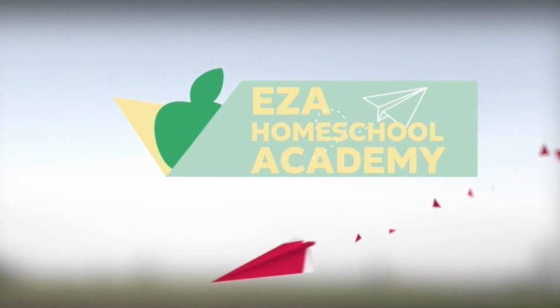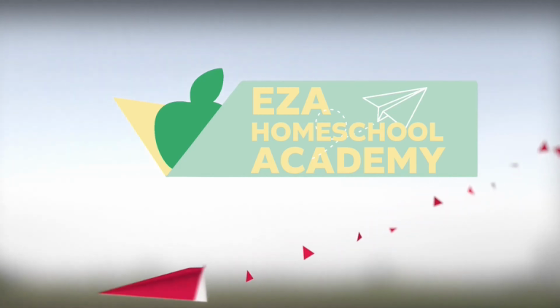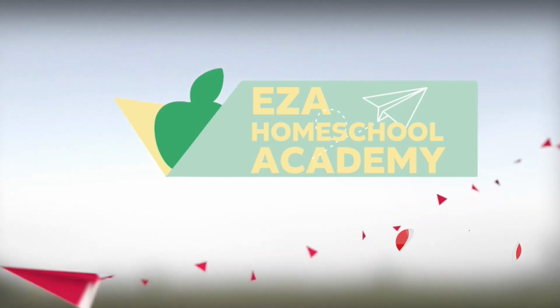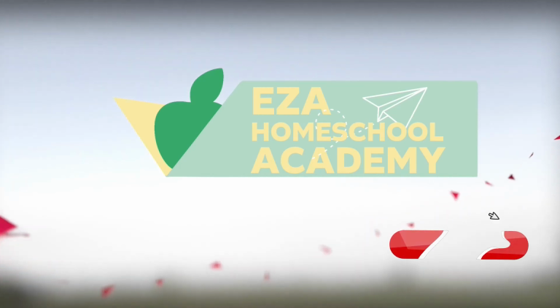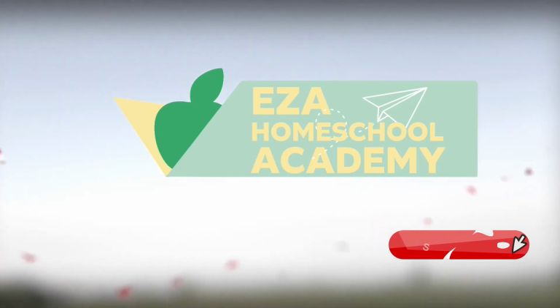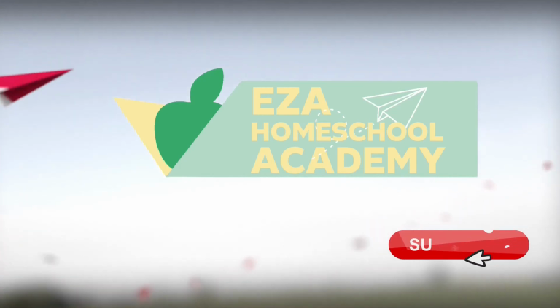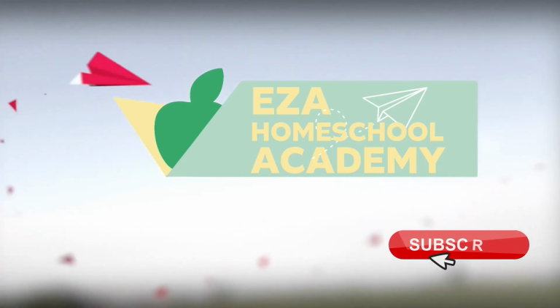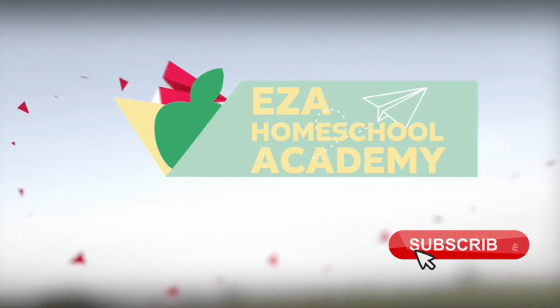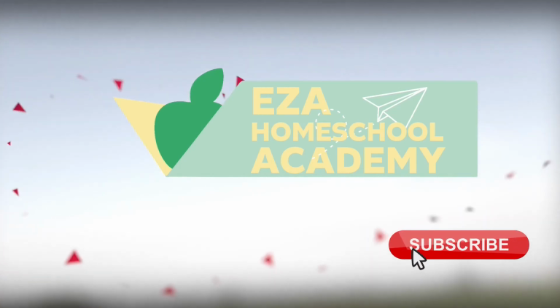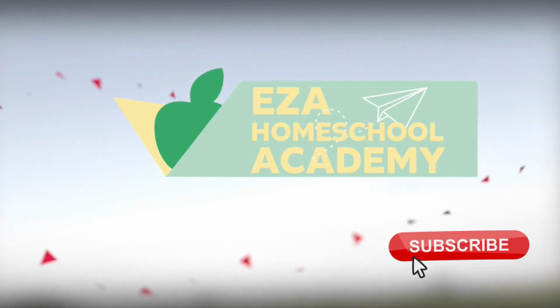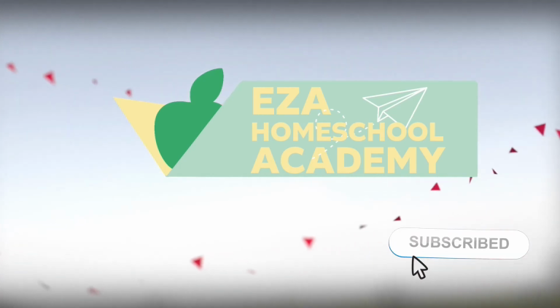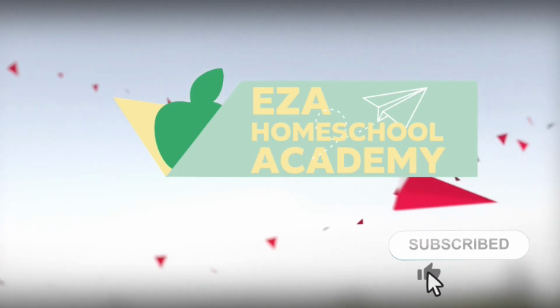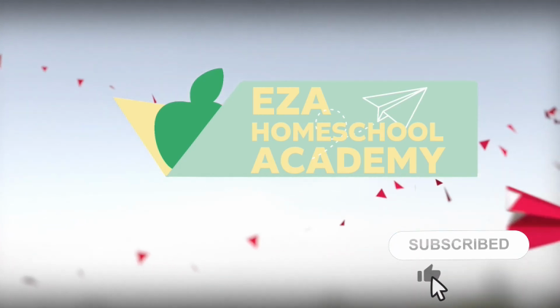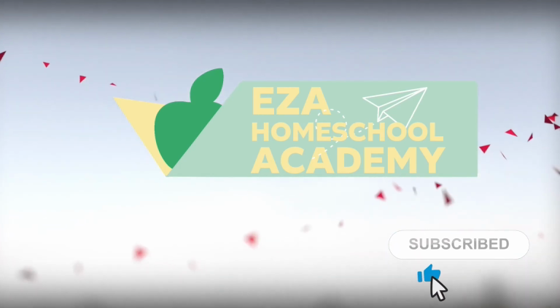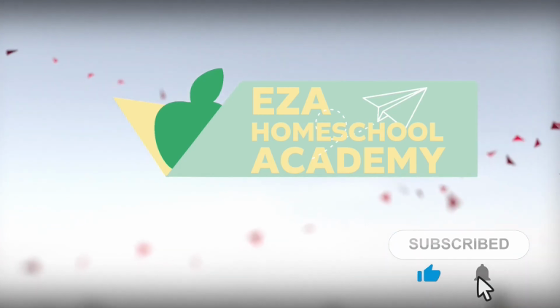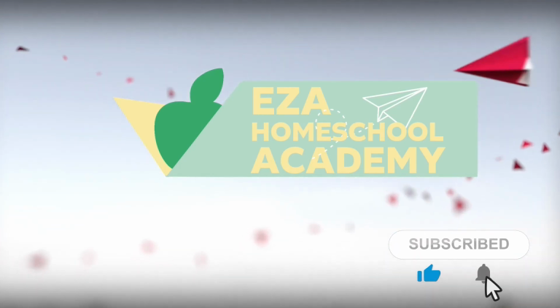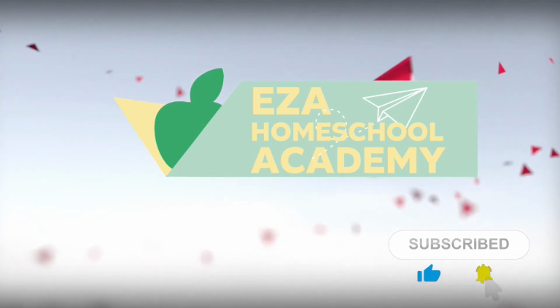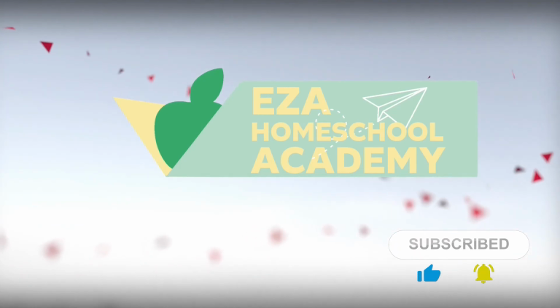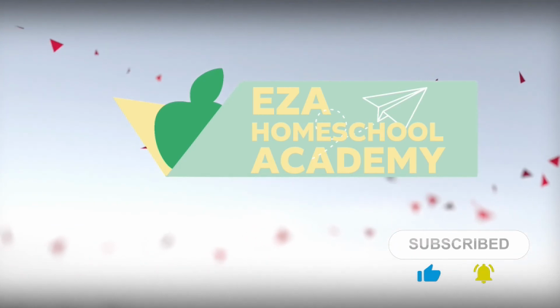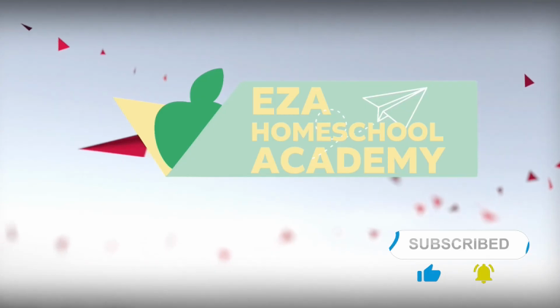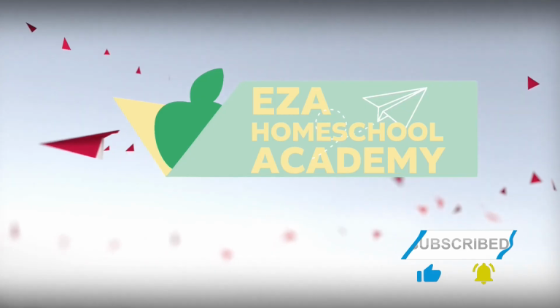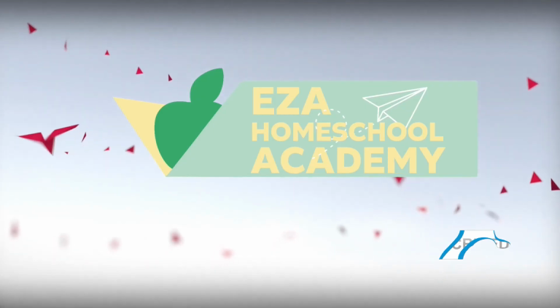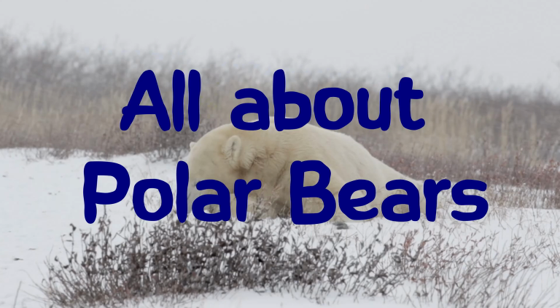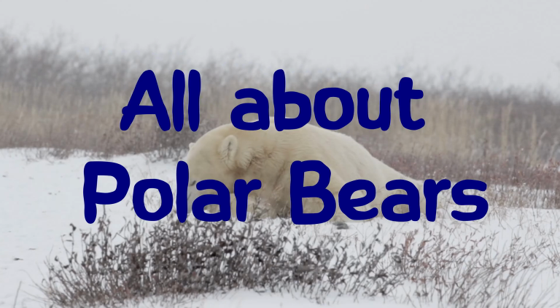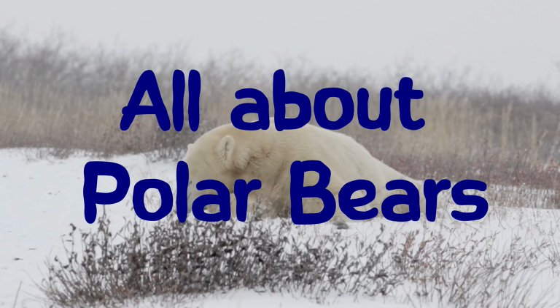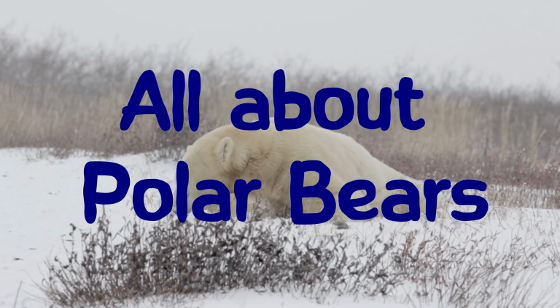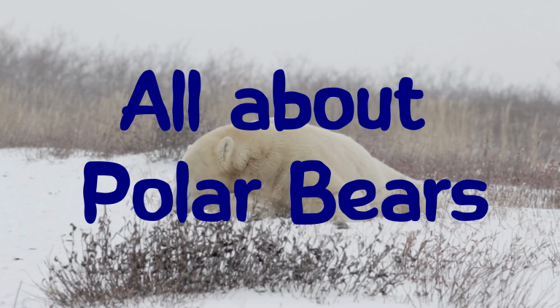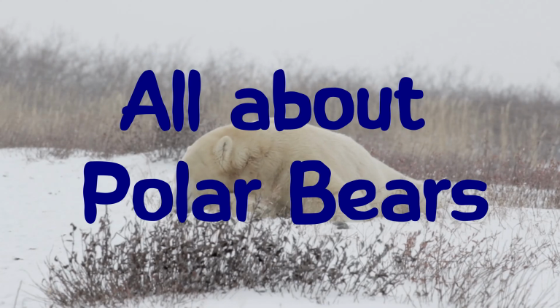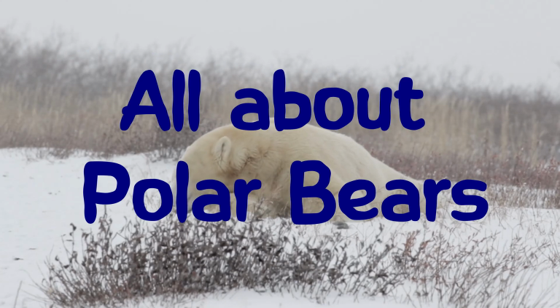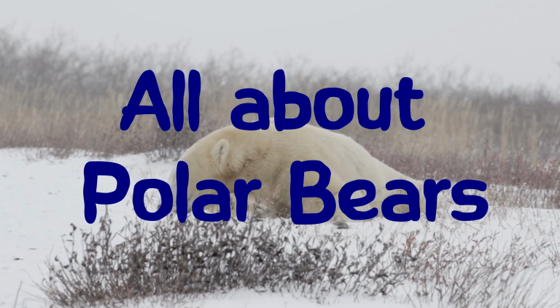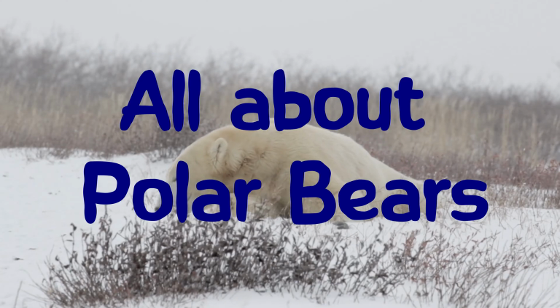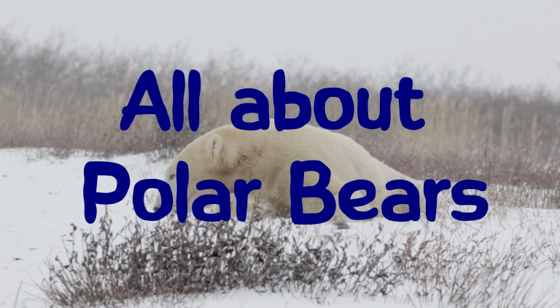Welcome to EZ-A Homeschool Academy. Let's learn about polar bears.